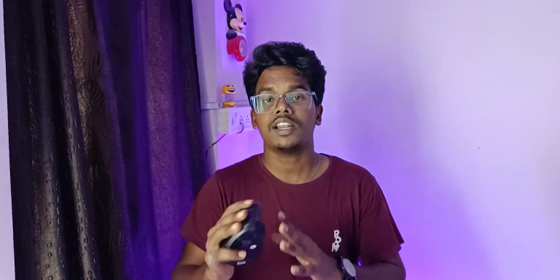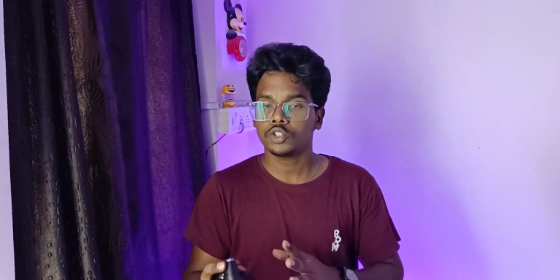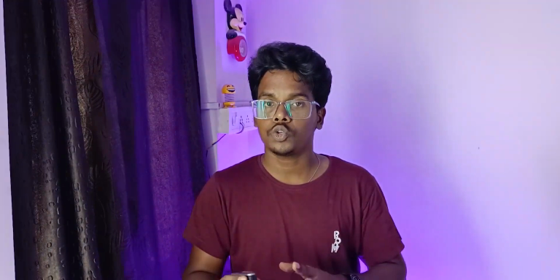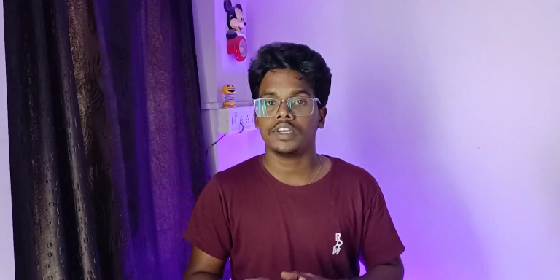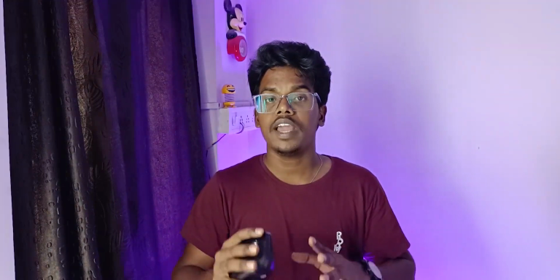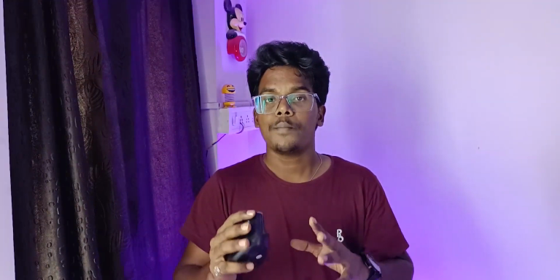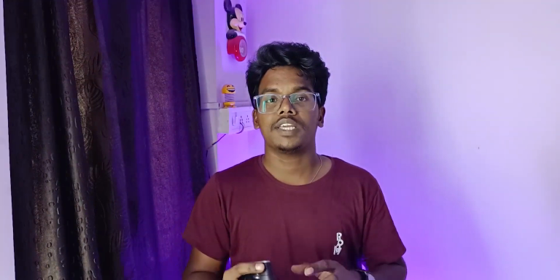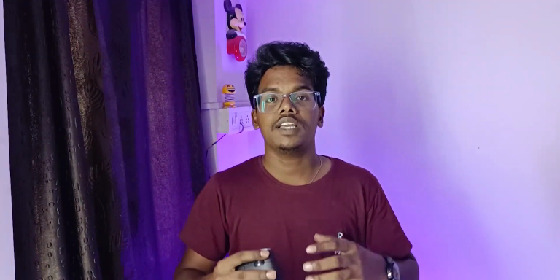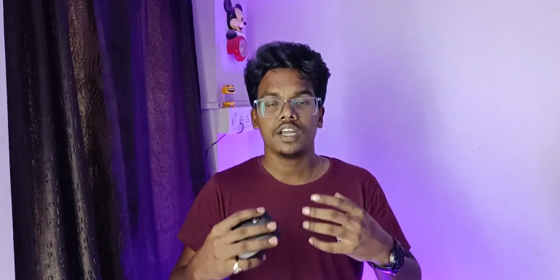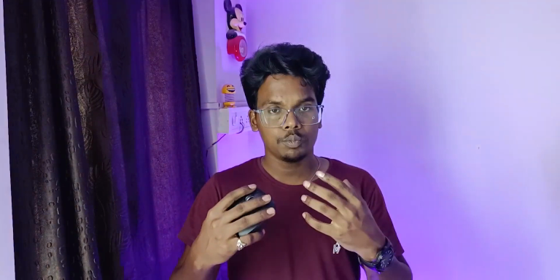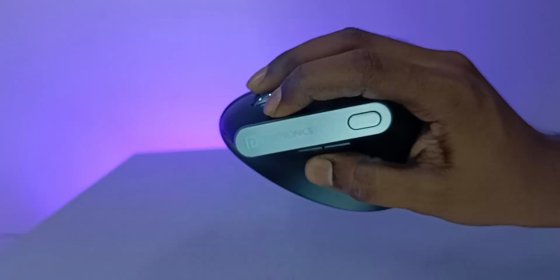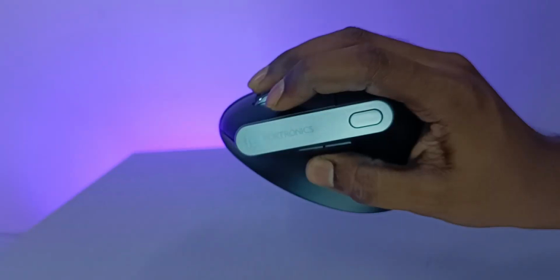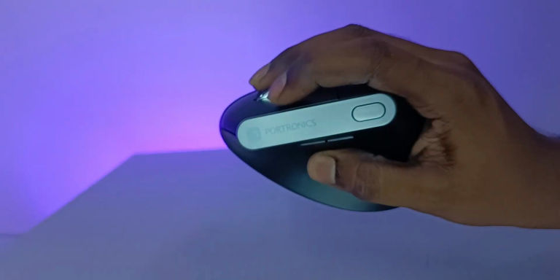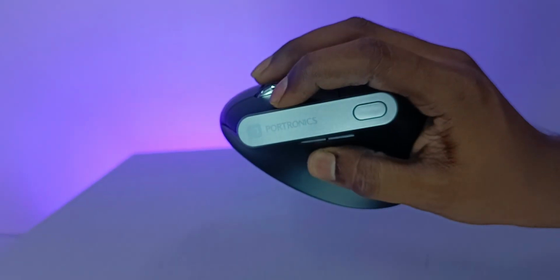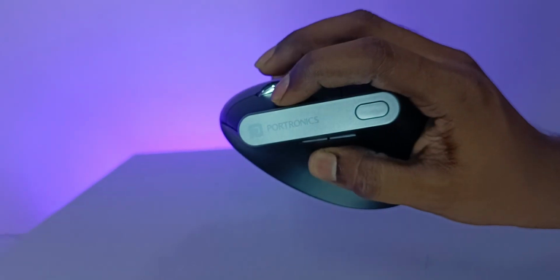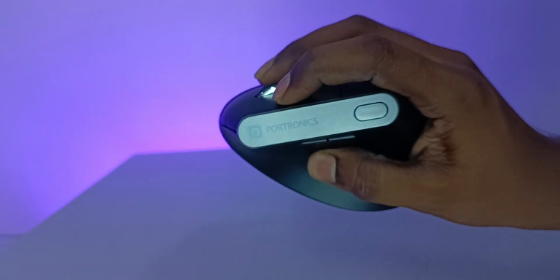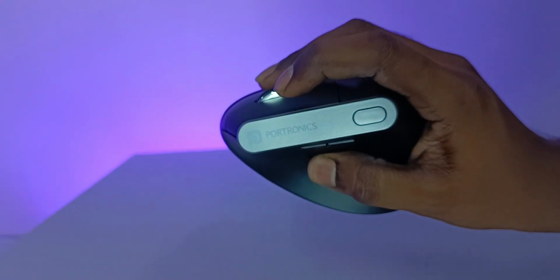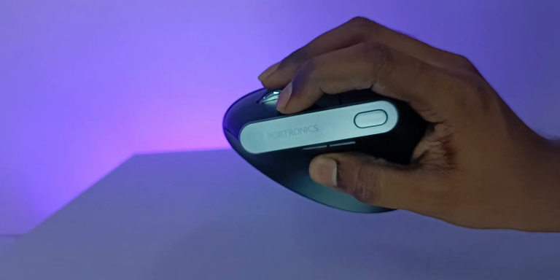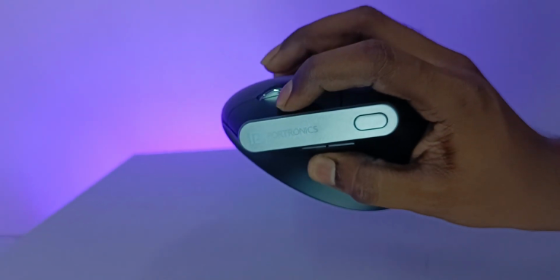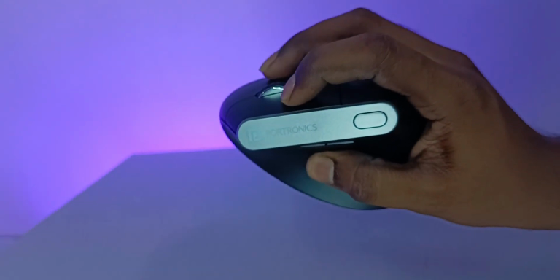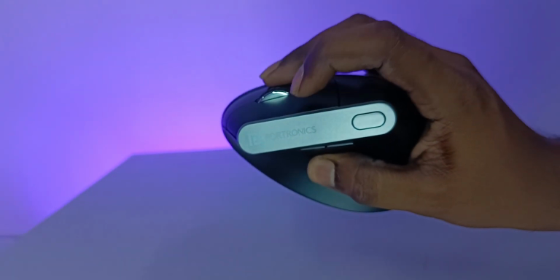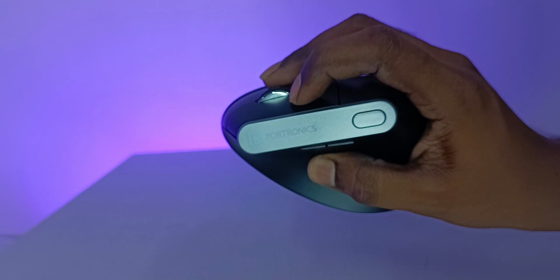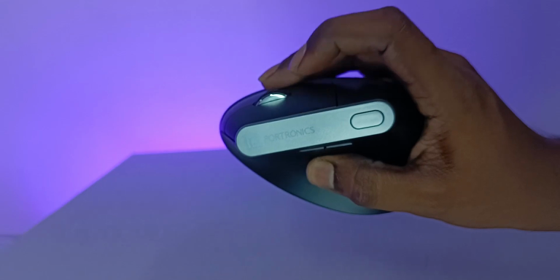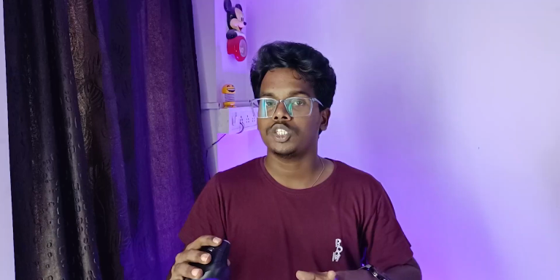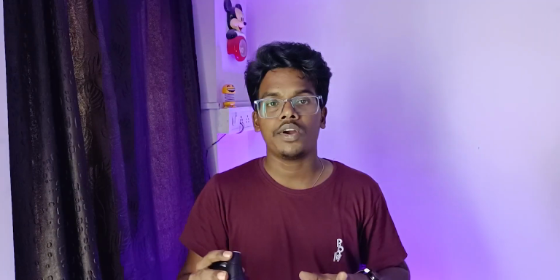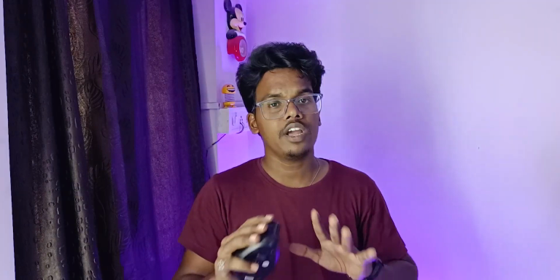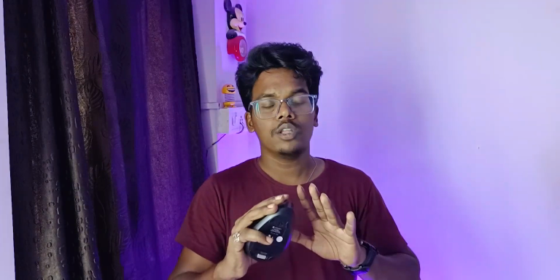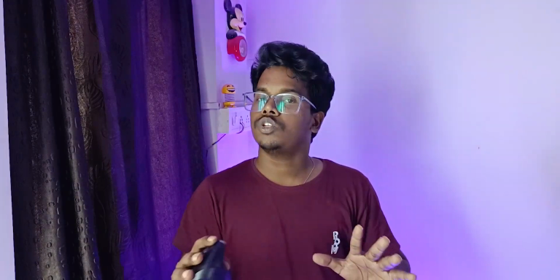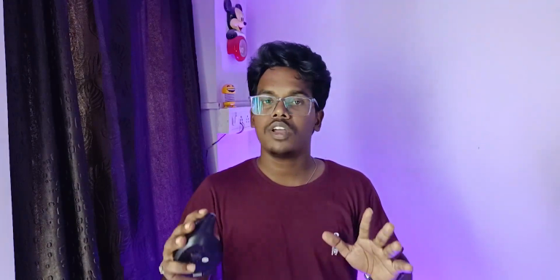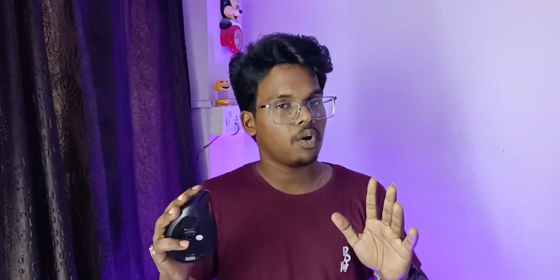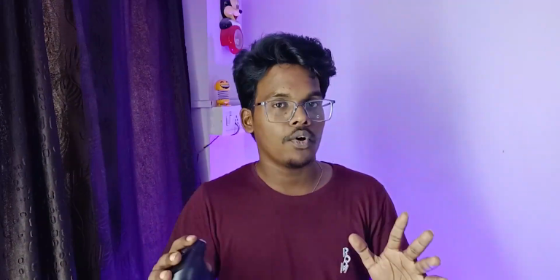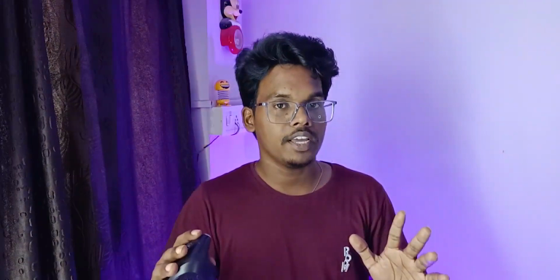When you click the buttons, it will not be extra smooth, but at this price point those clicks are okay.